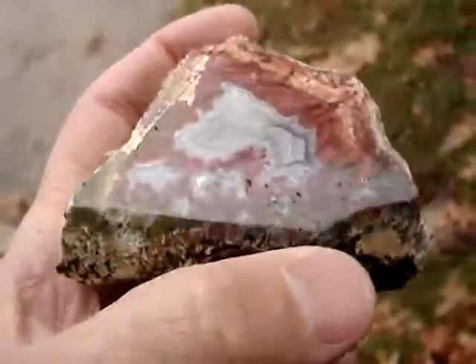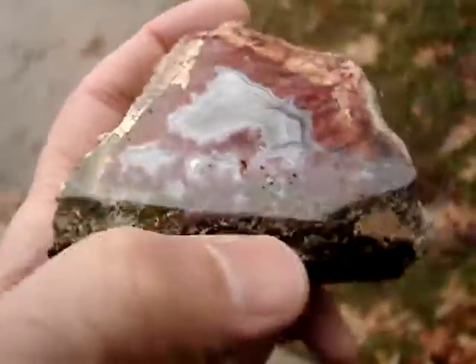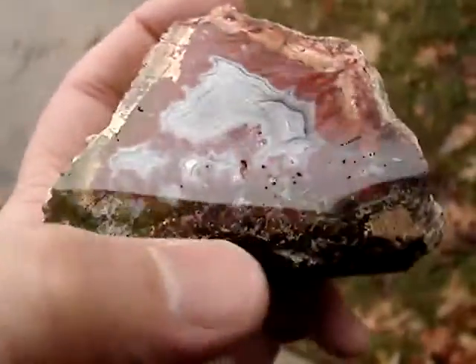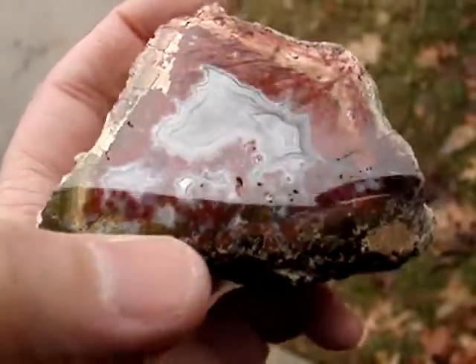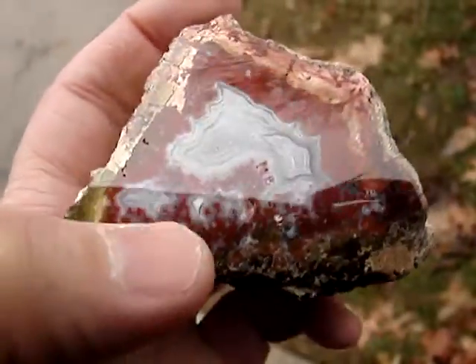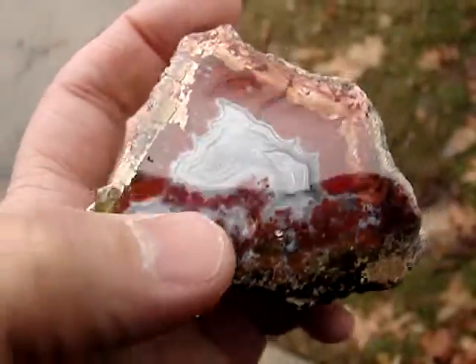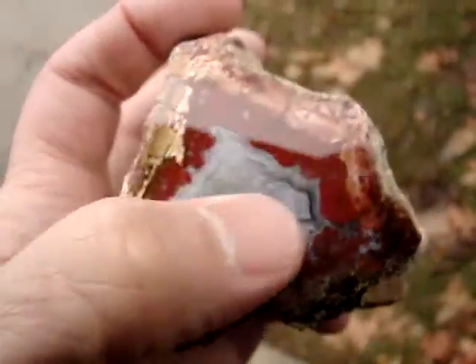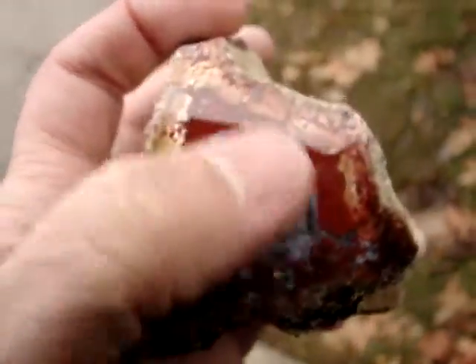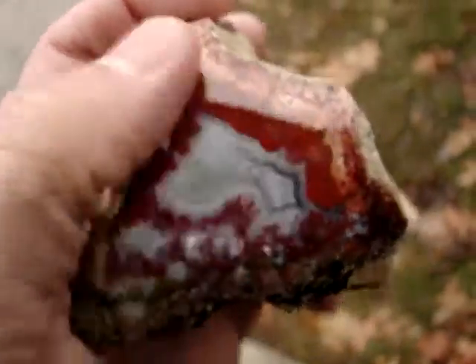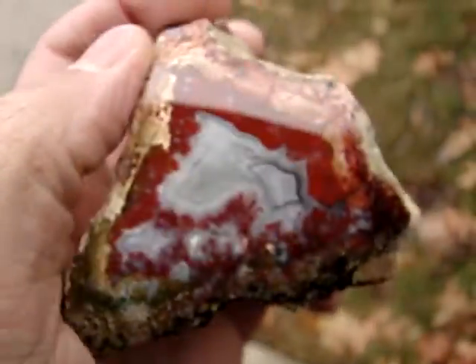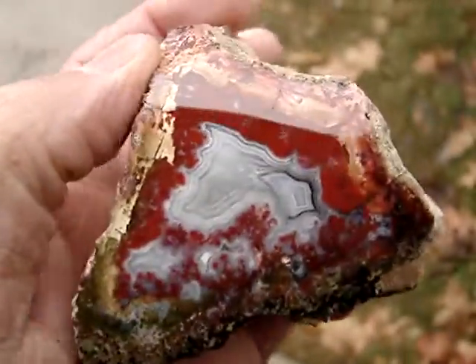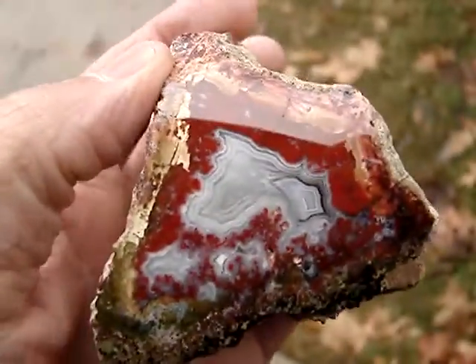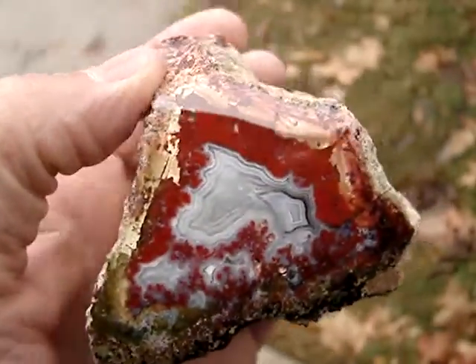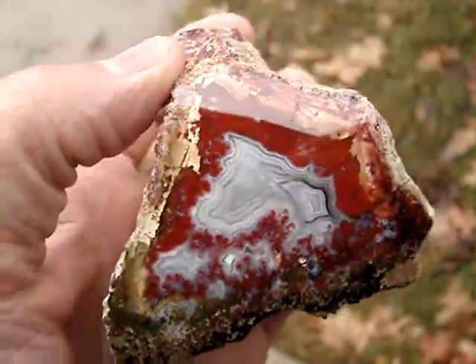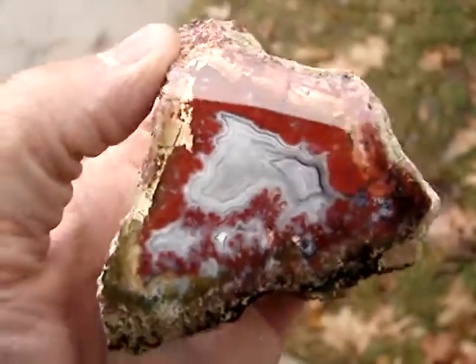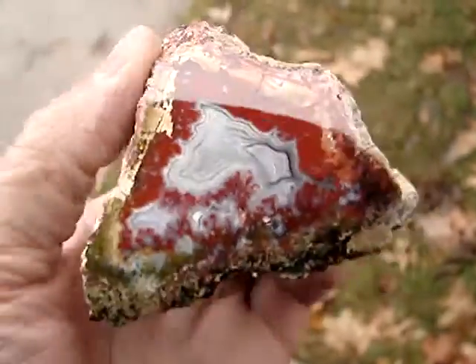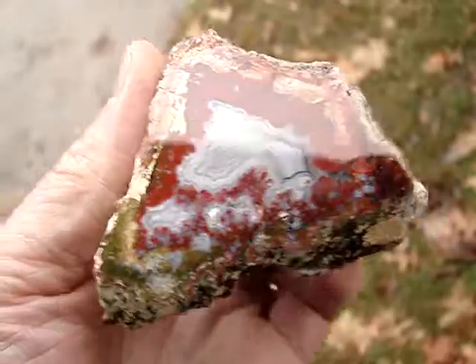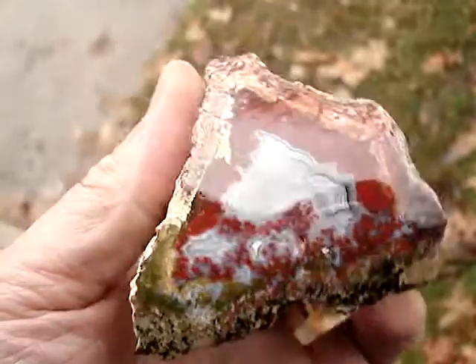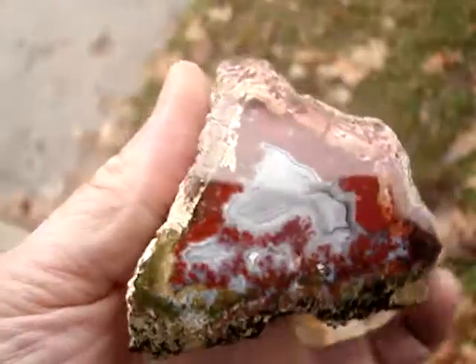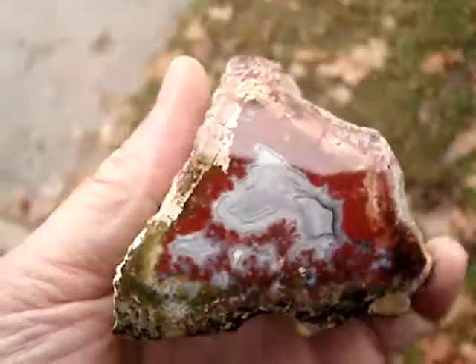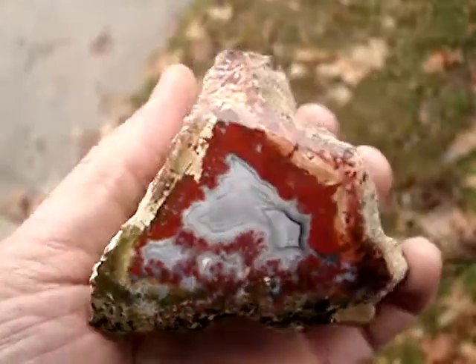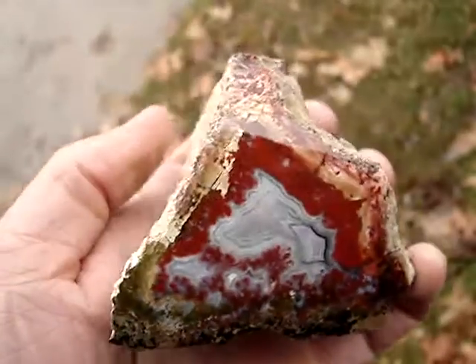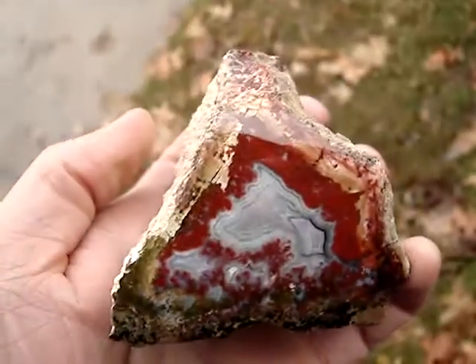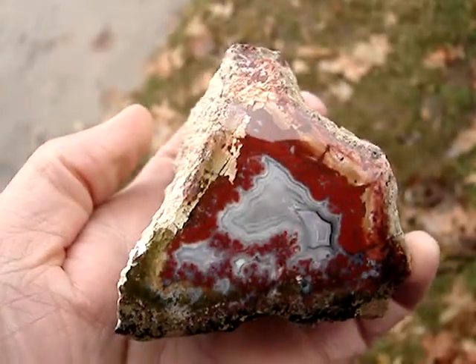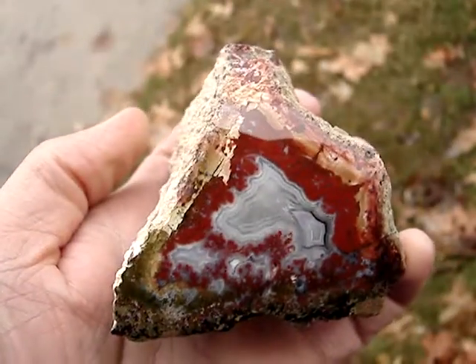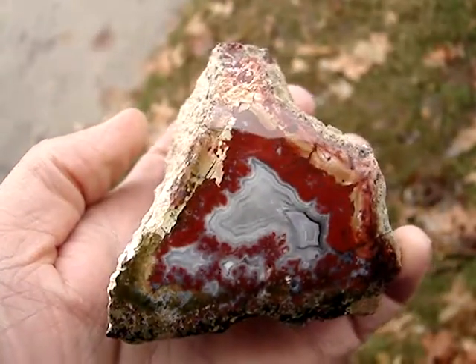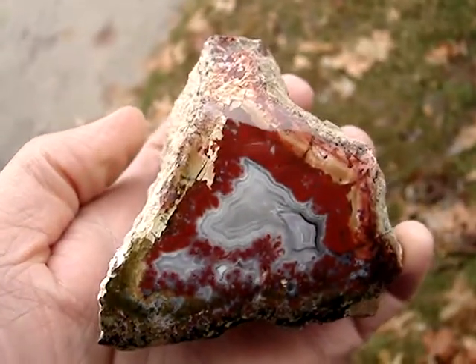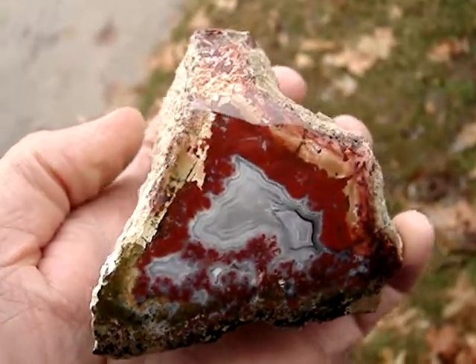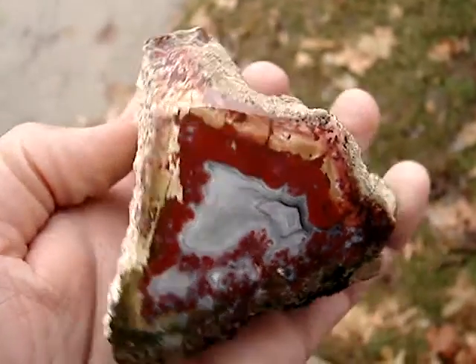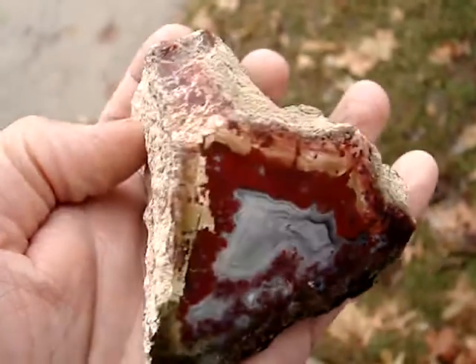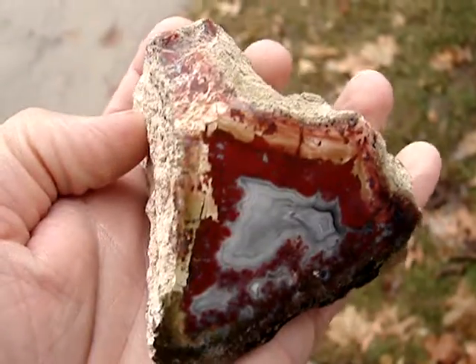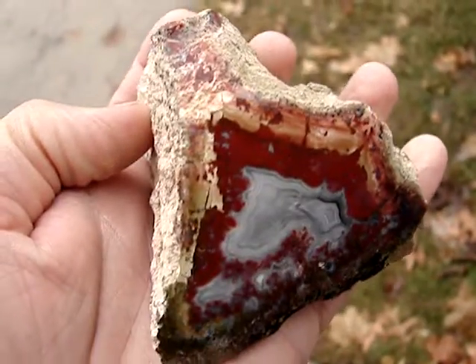It's green down here and there's a white fortification agate in the center. Nice piece.